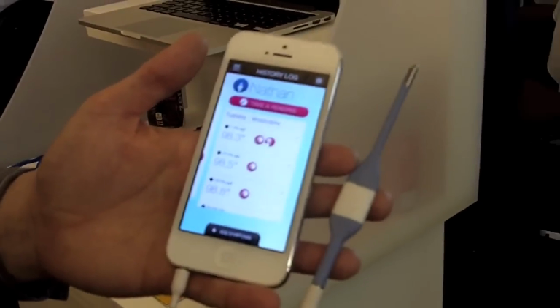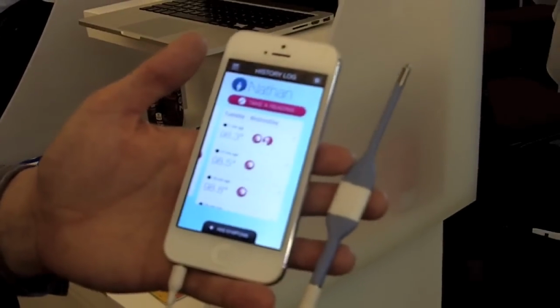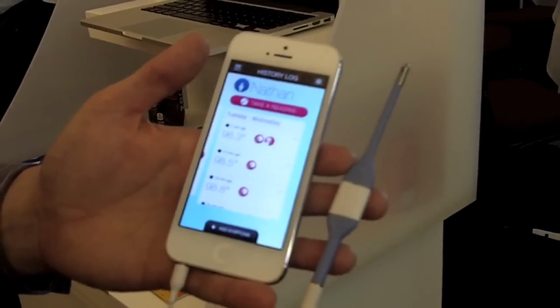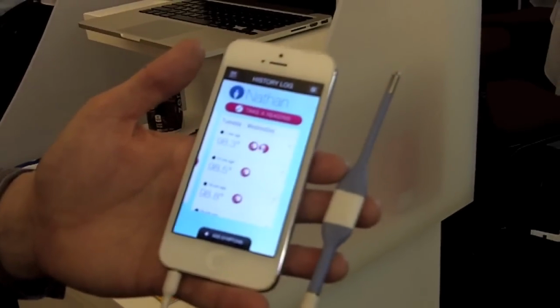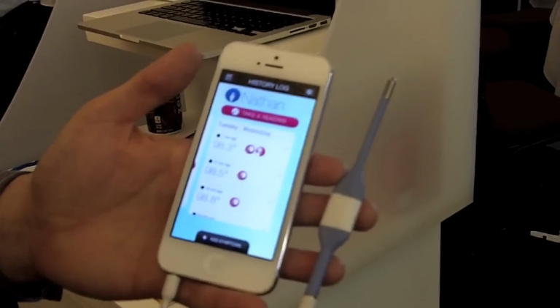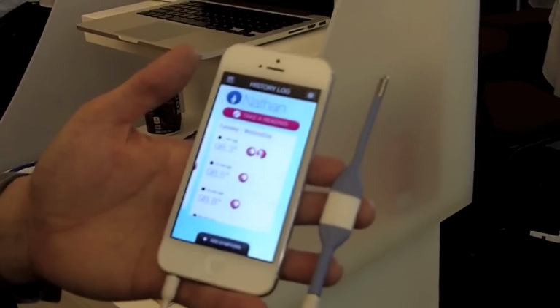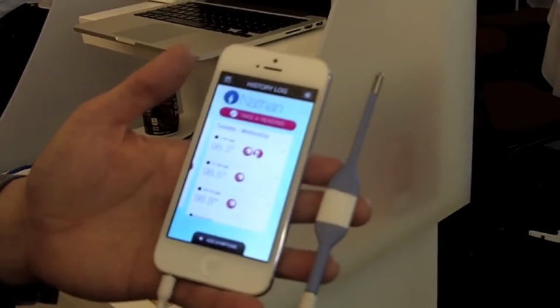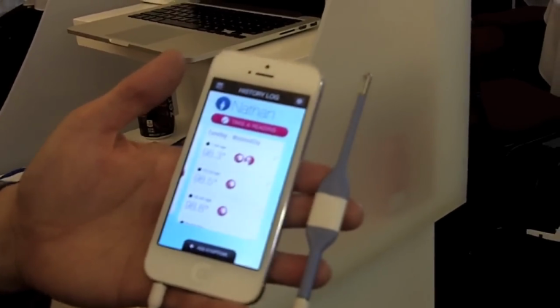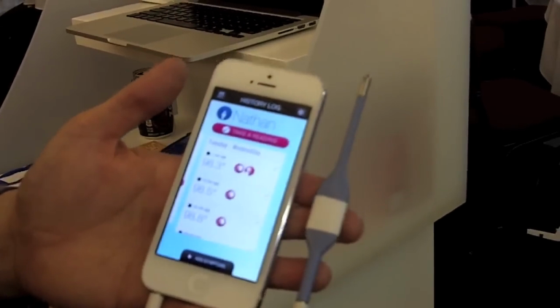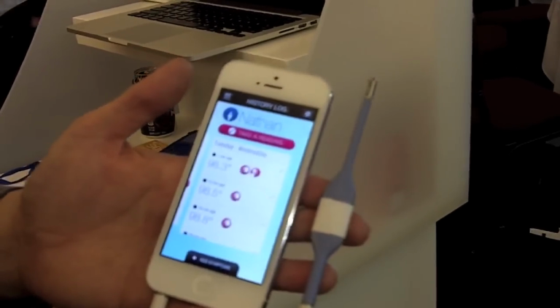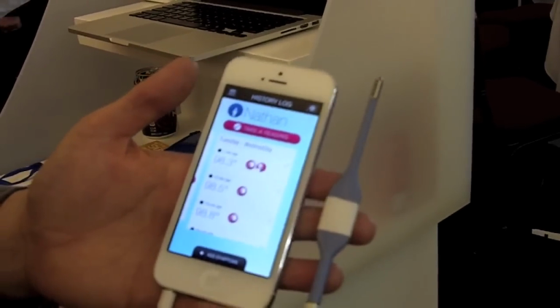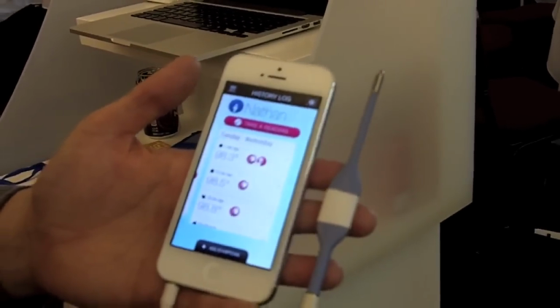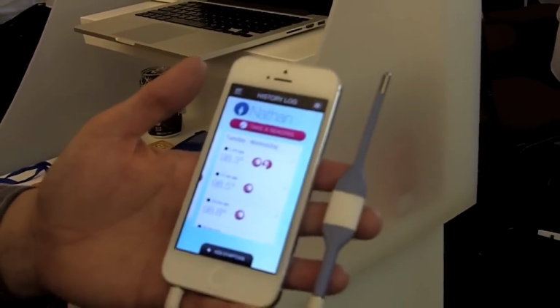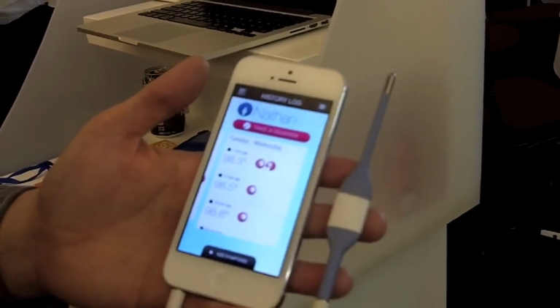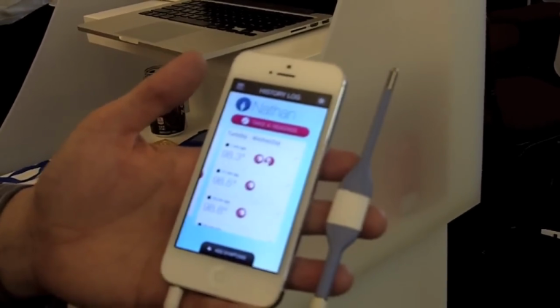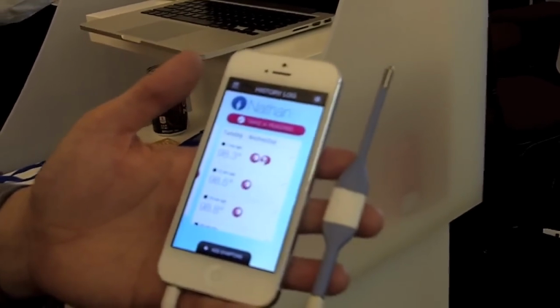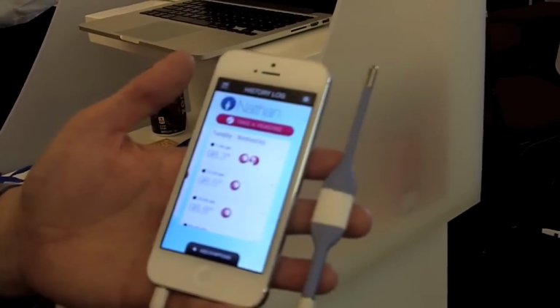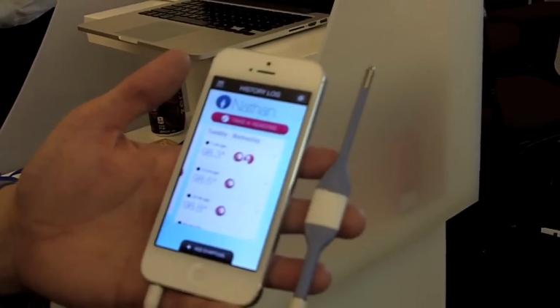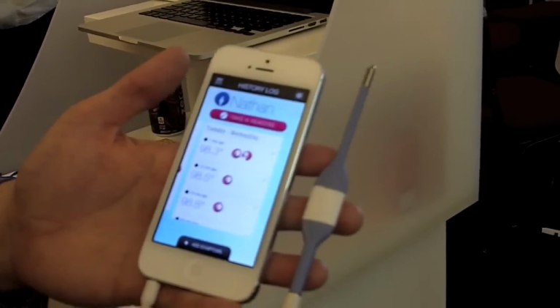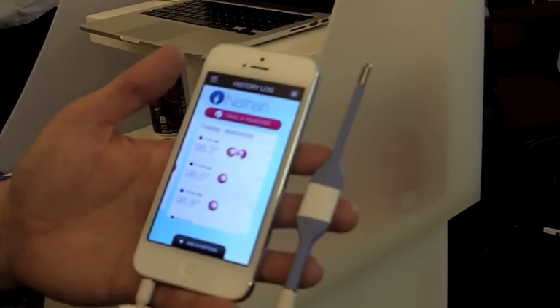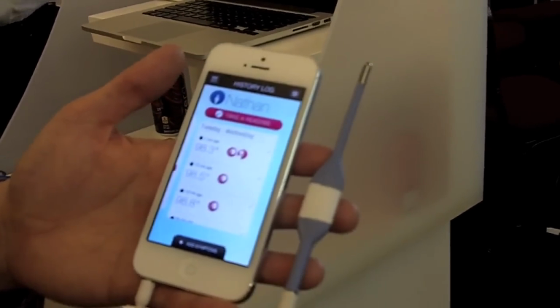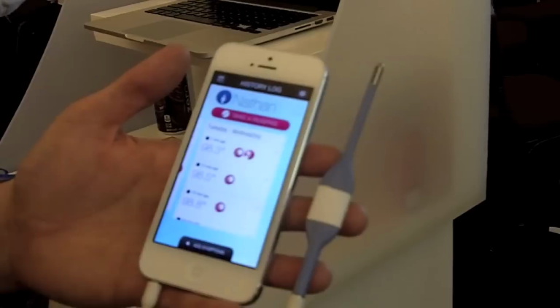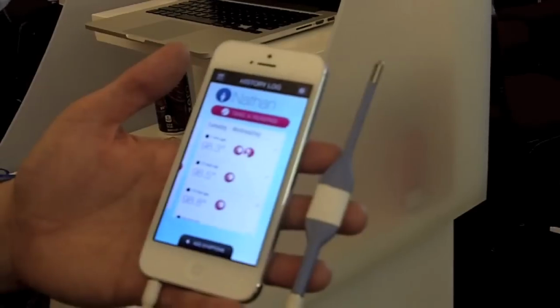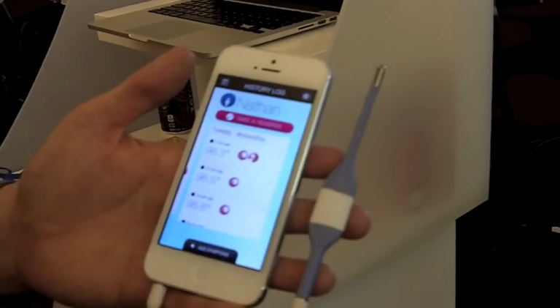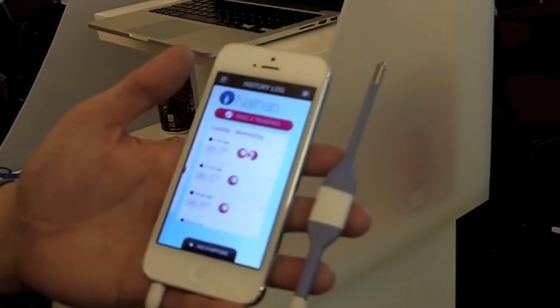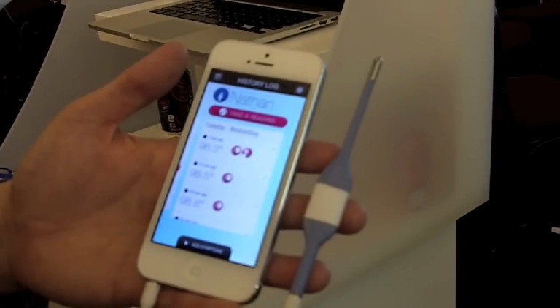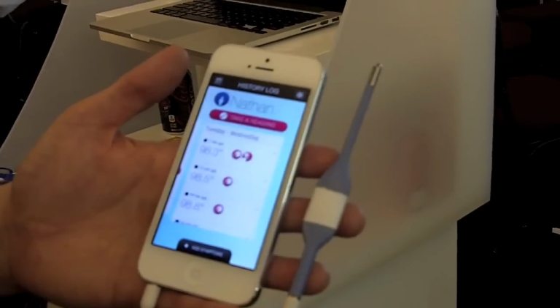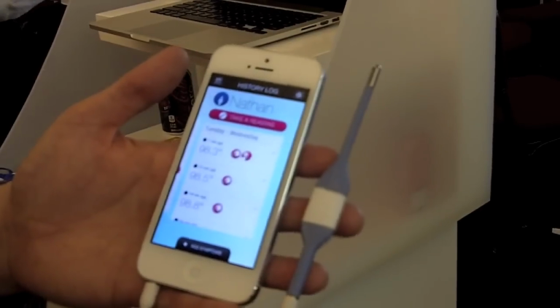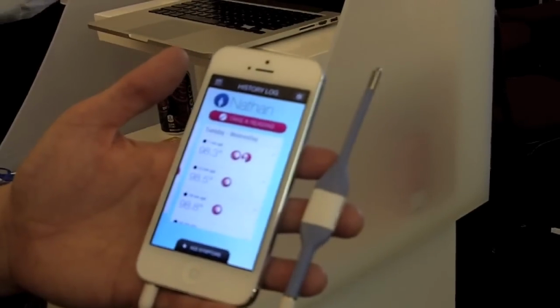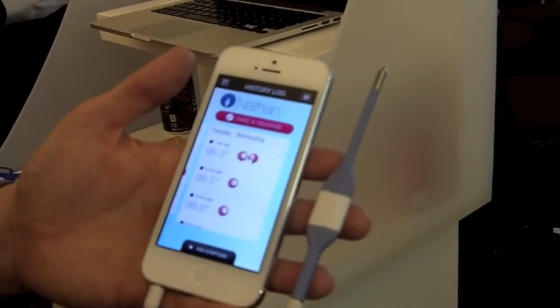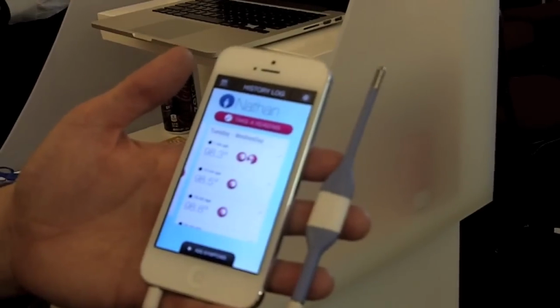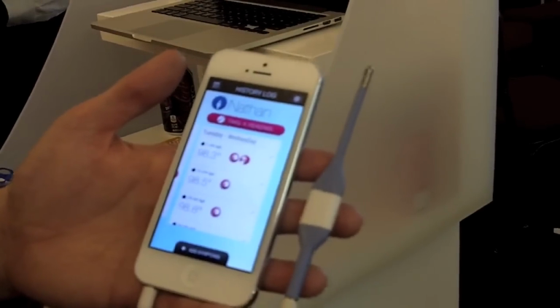When you do that, you avoid costly electronics like having to deal with Bluetooth, SMS, or NFC, things like that.